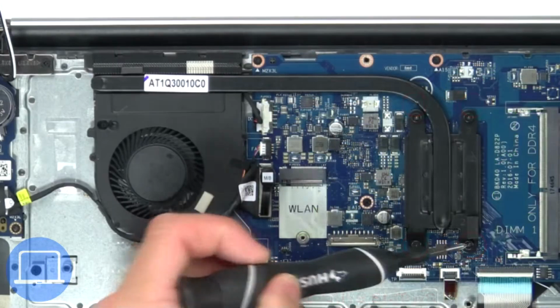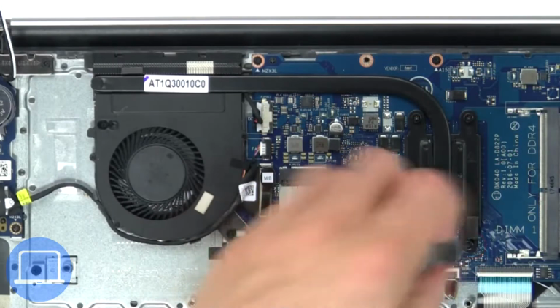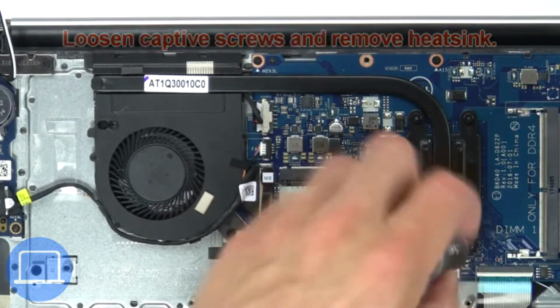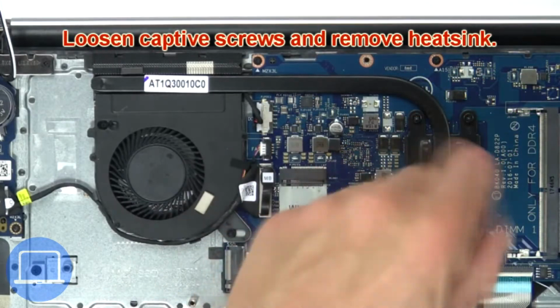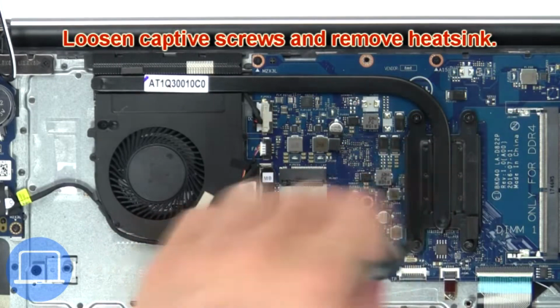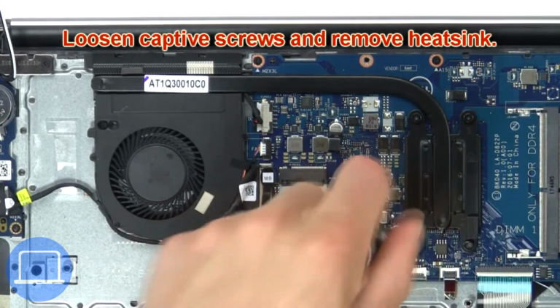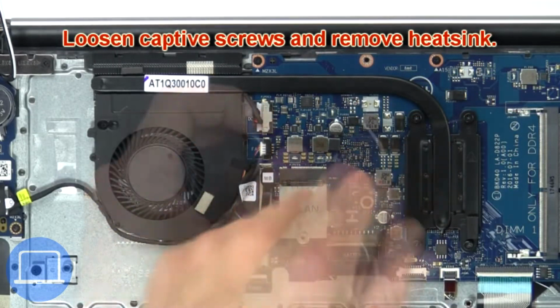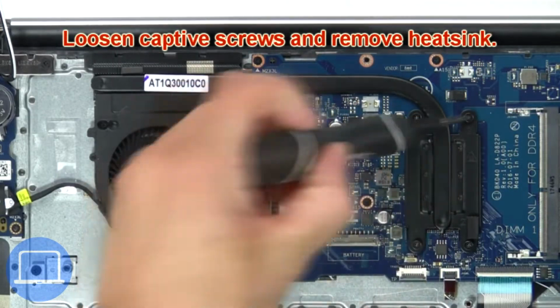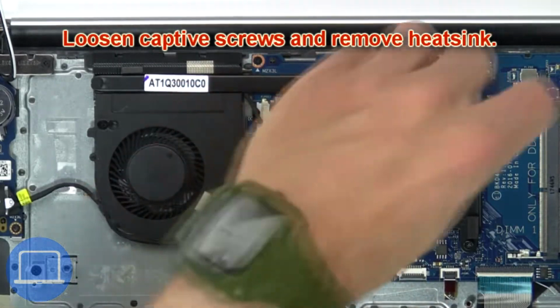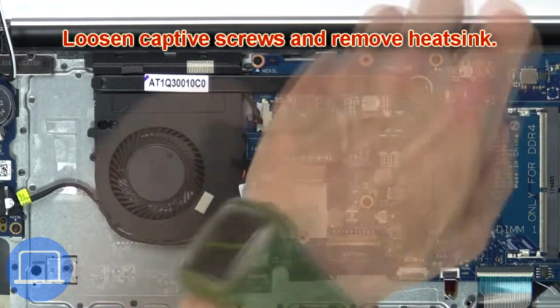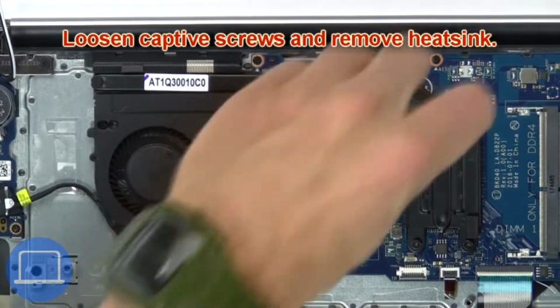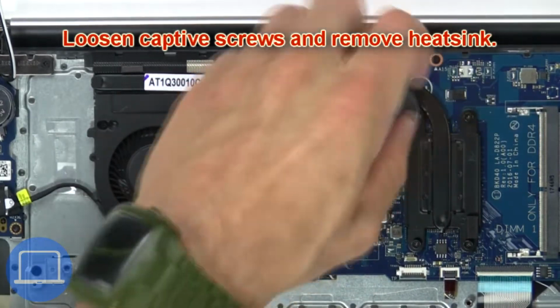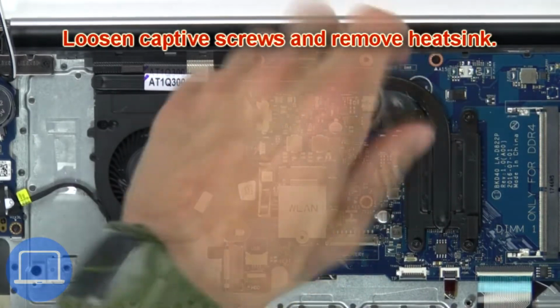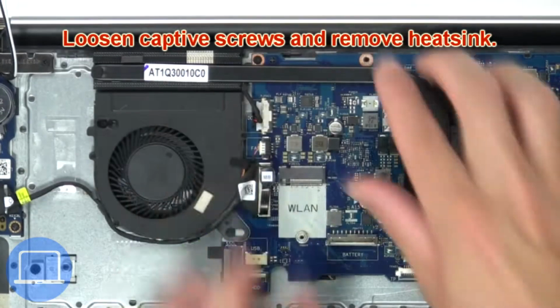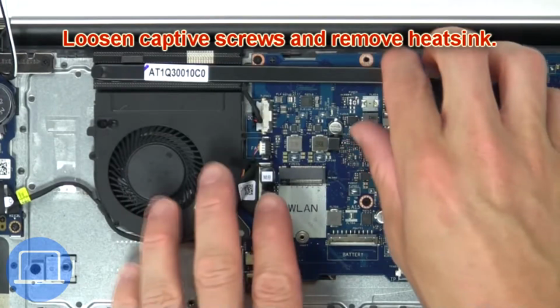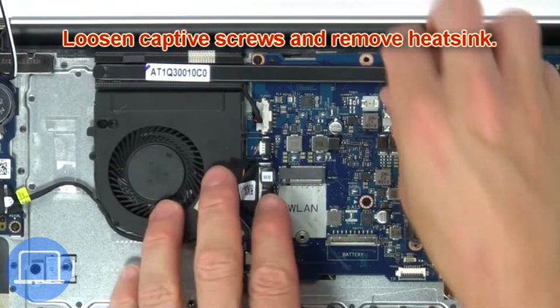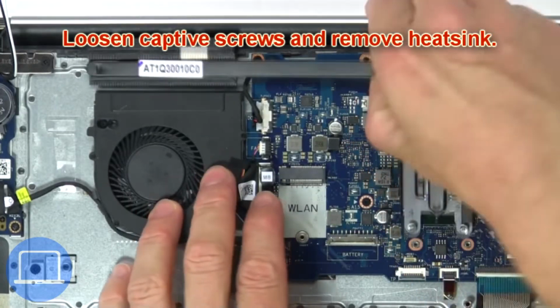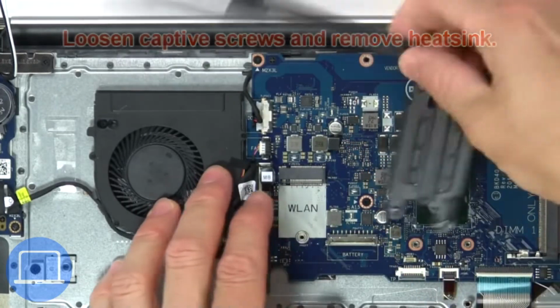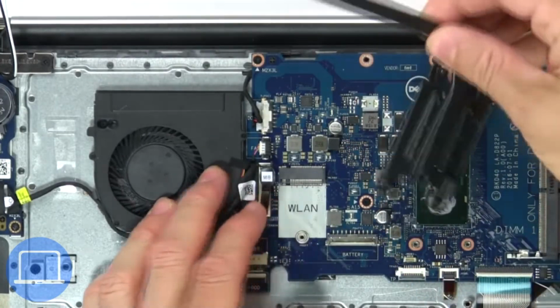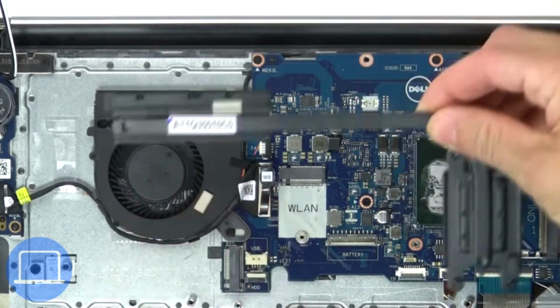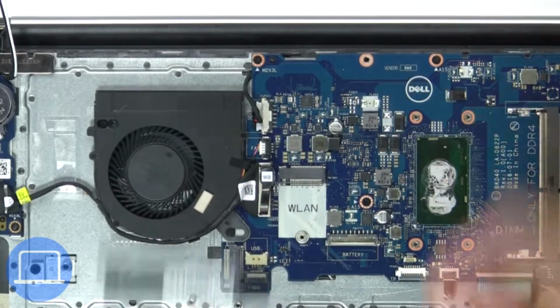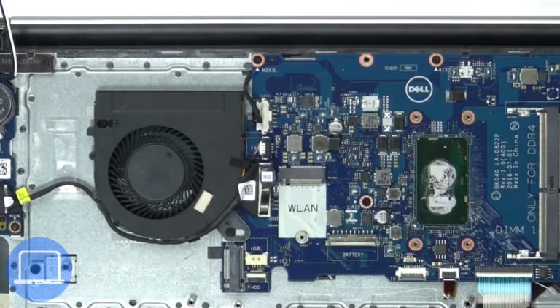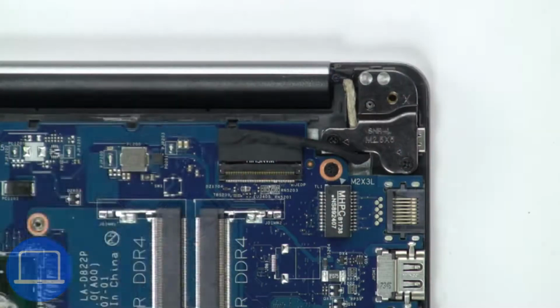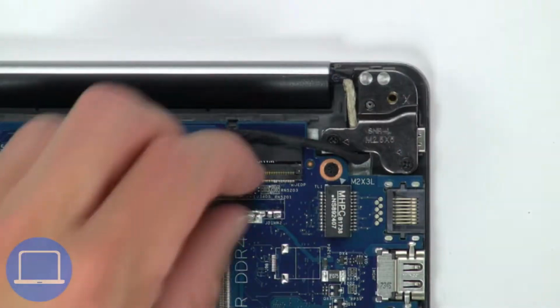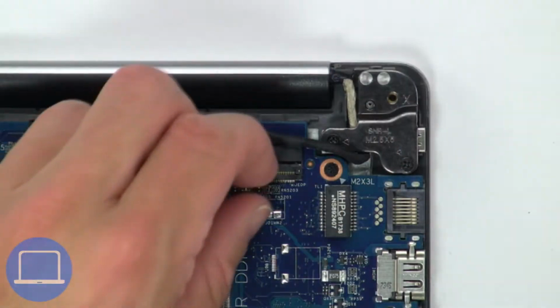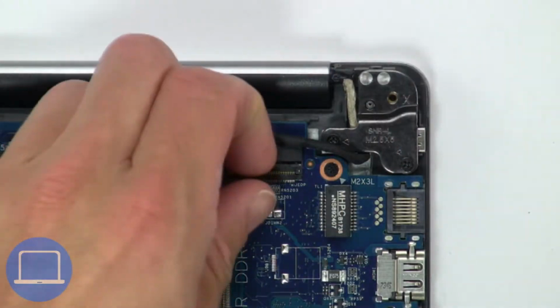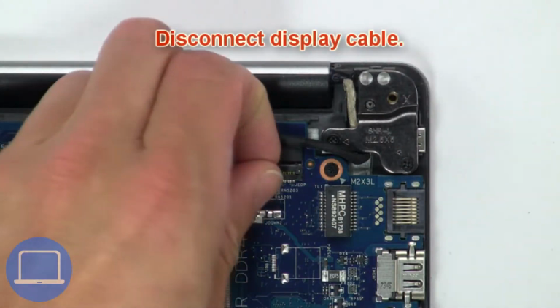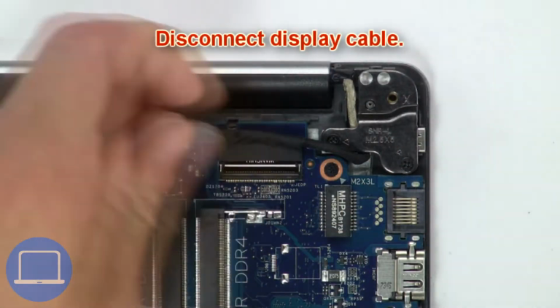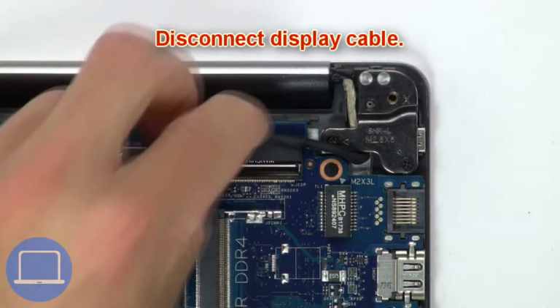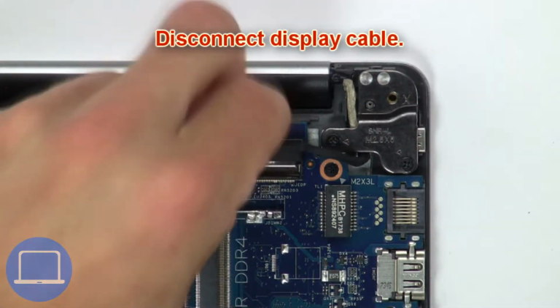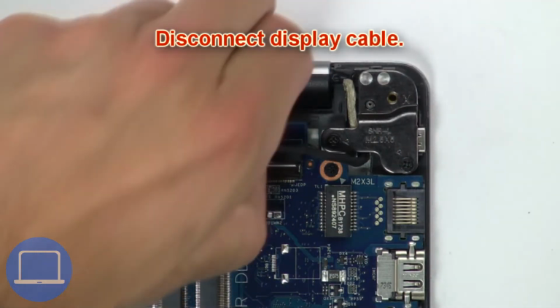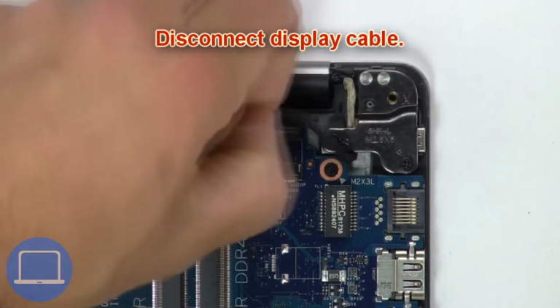Now unscrew and disconnect the cooling fan. Next, loosen the captive screws and remove the heat sink. Then disconnect the display cable.